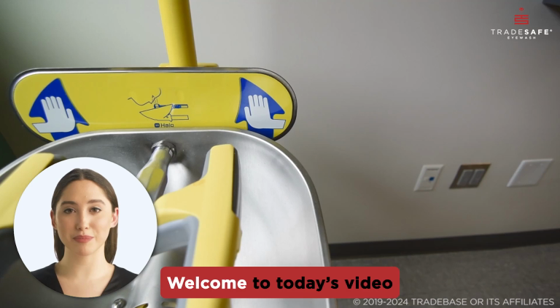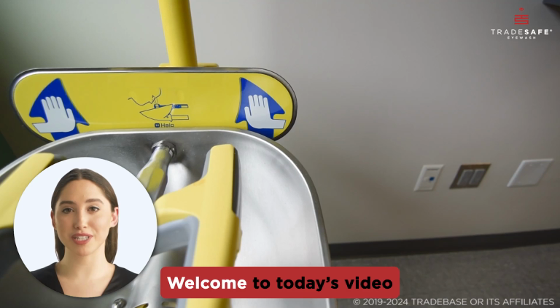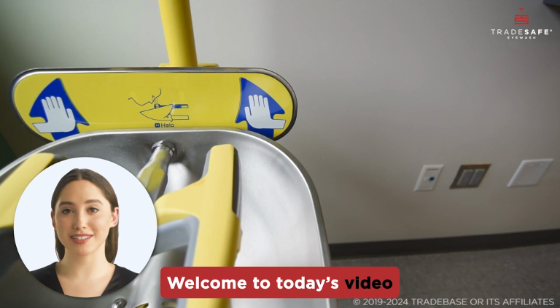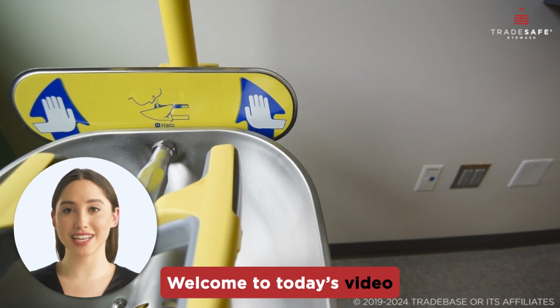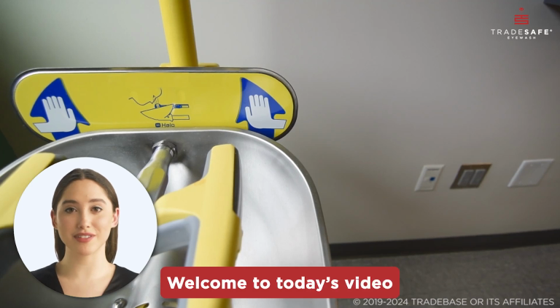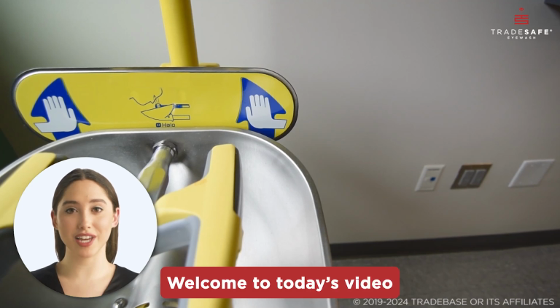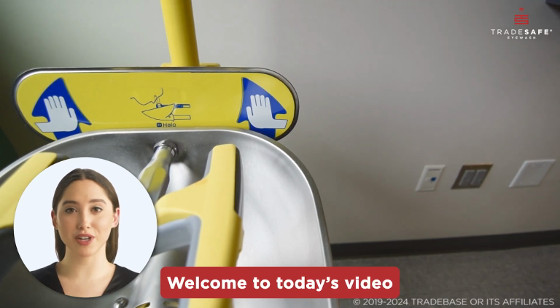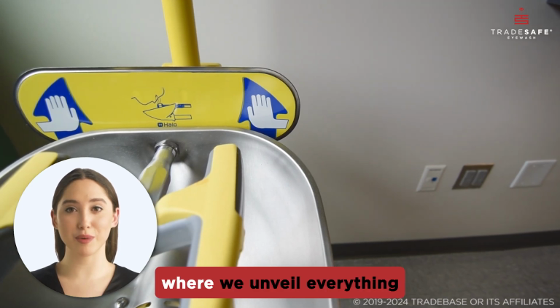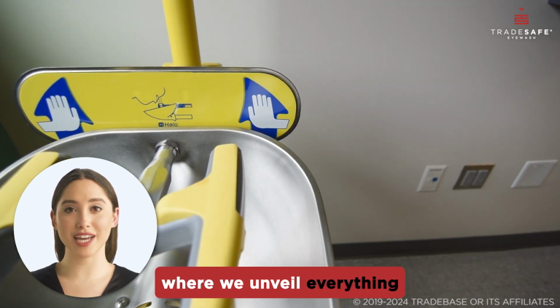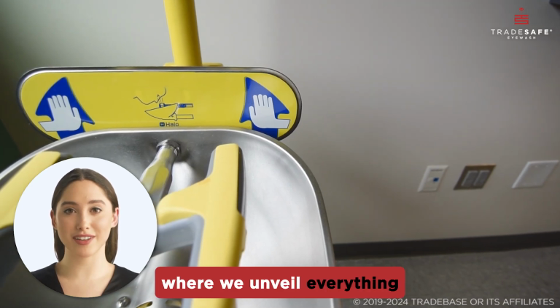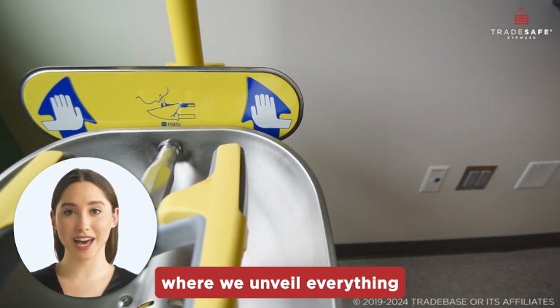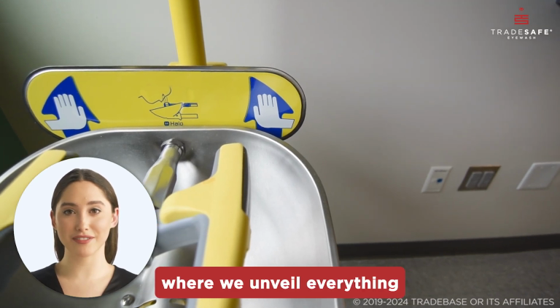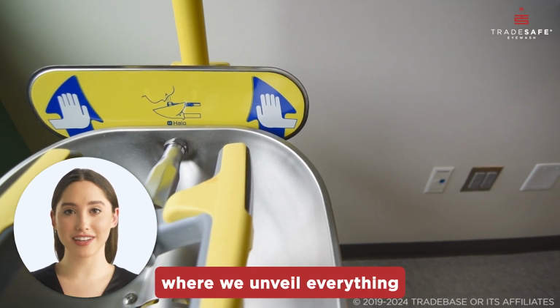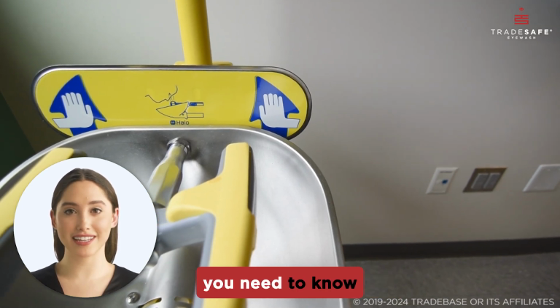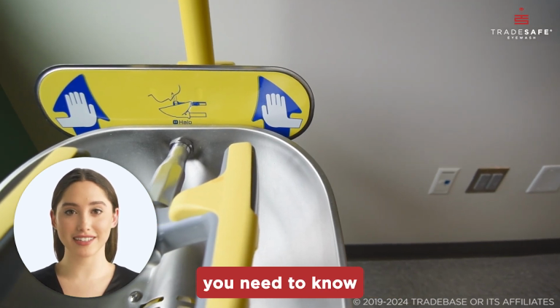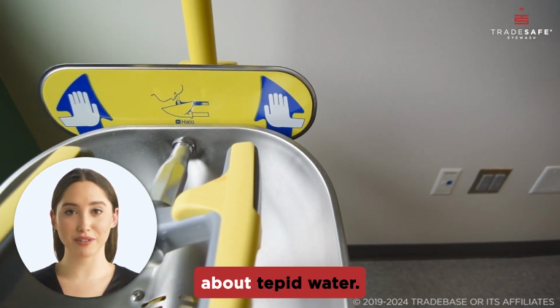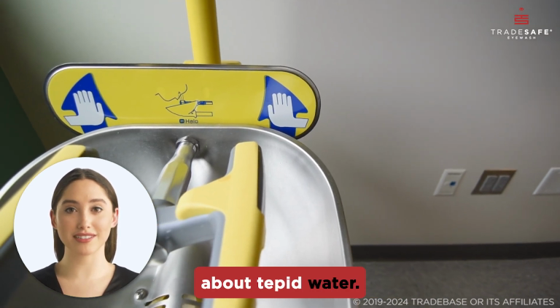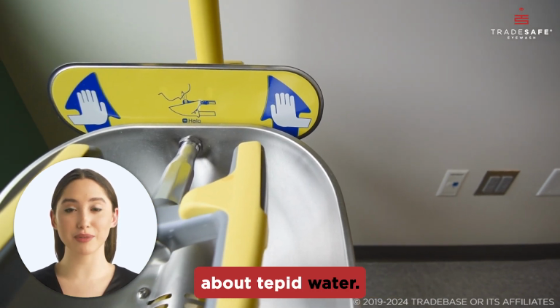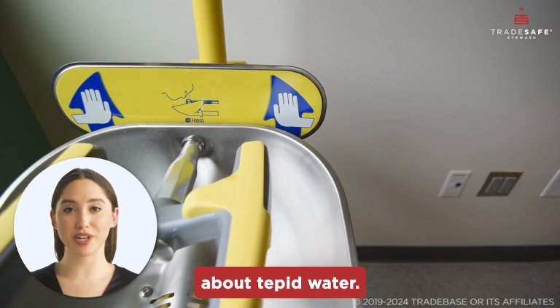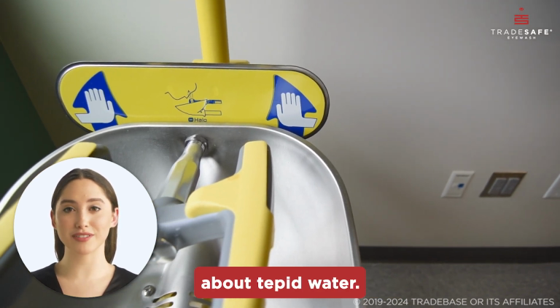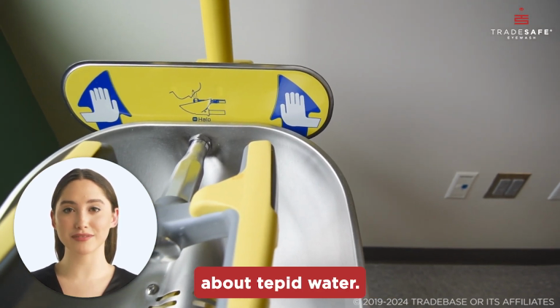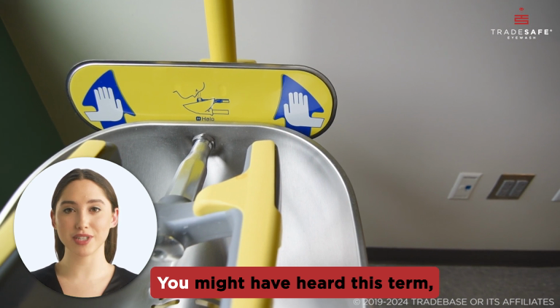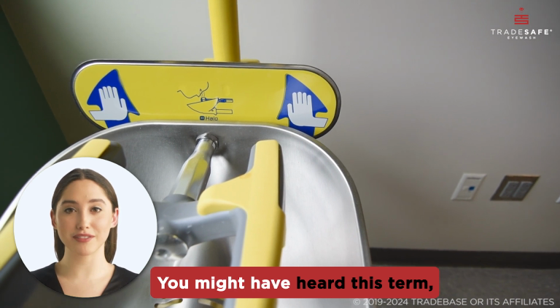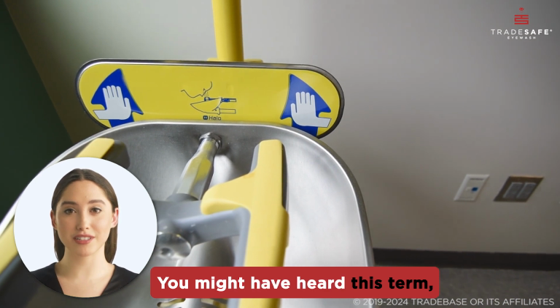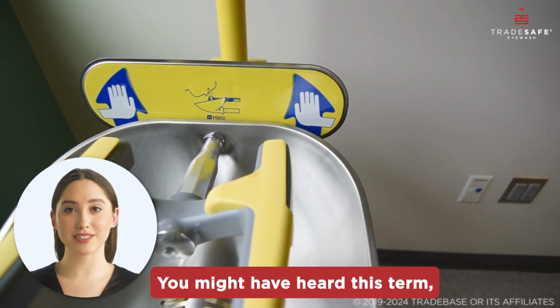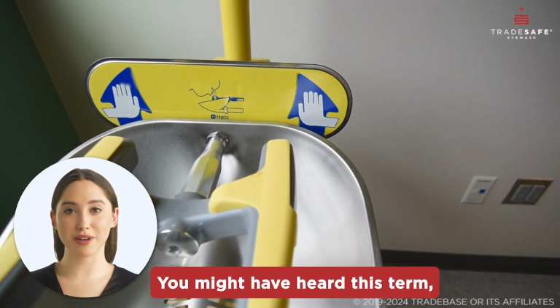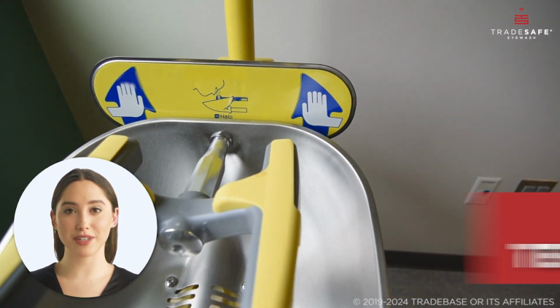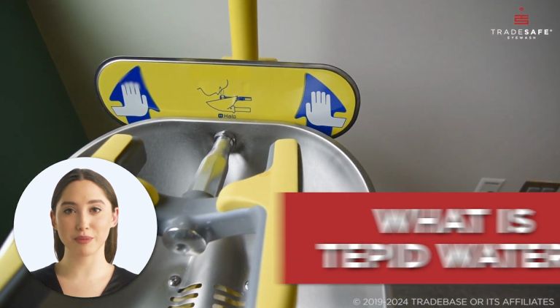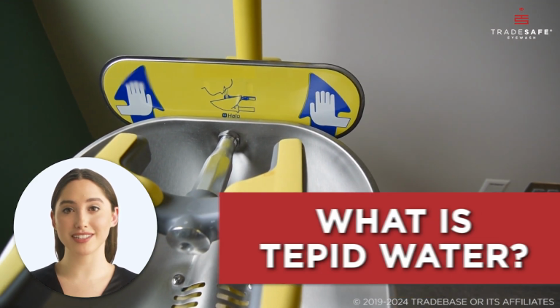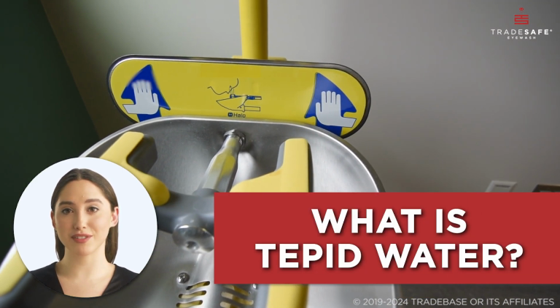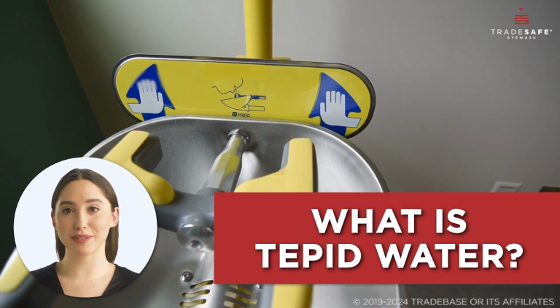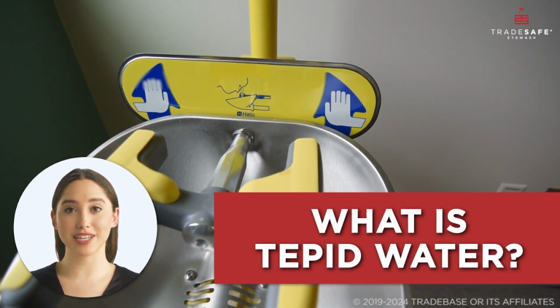Welcome to today's video, where we unveil everything you need to know about tepid water. You might have heard this term, but what does it really mean?